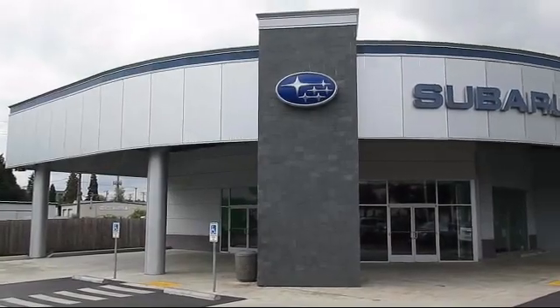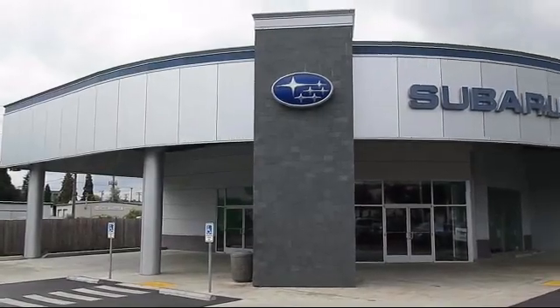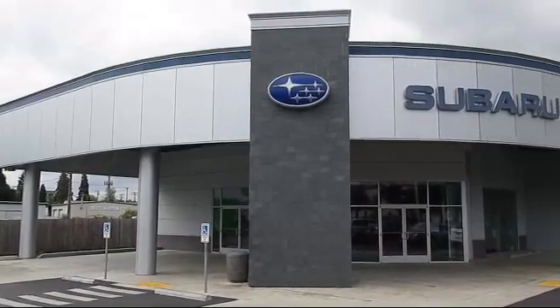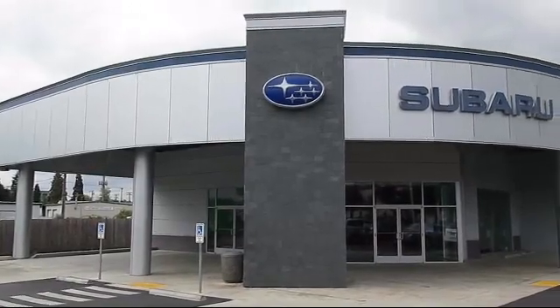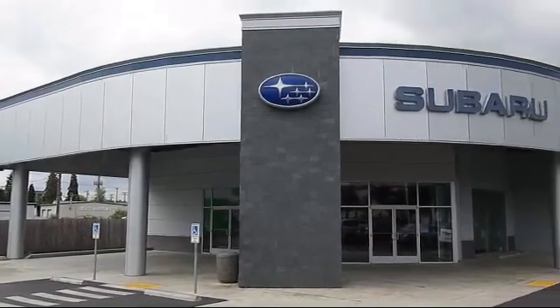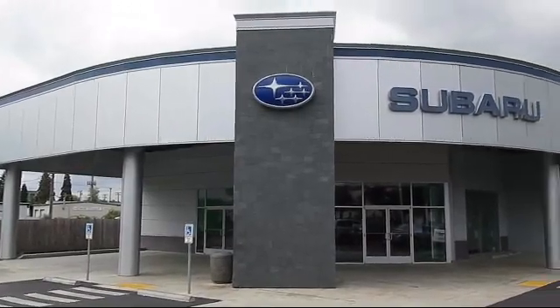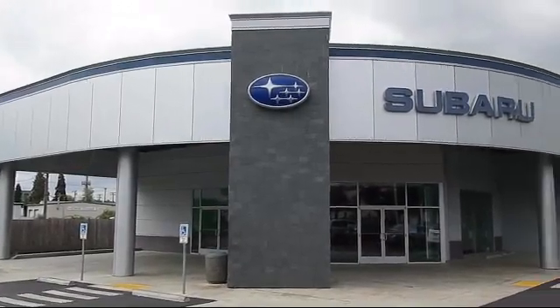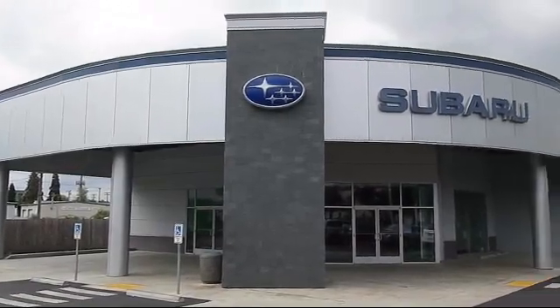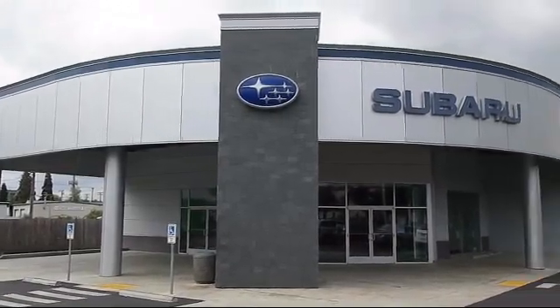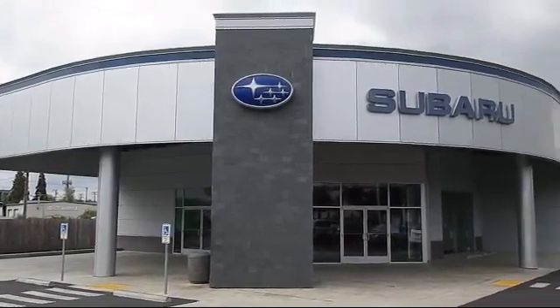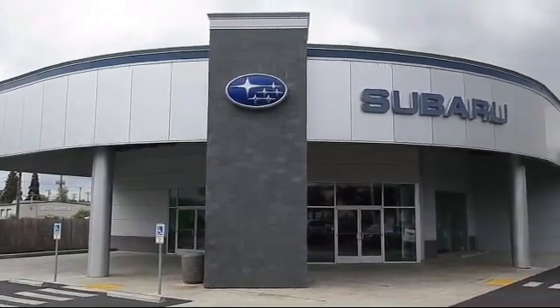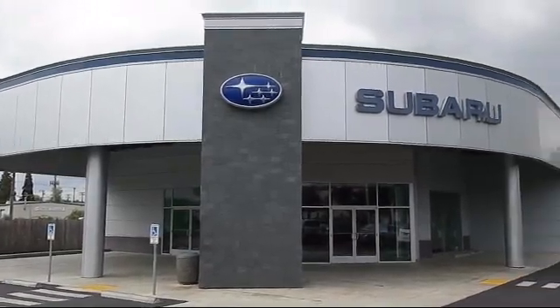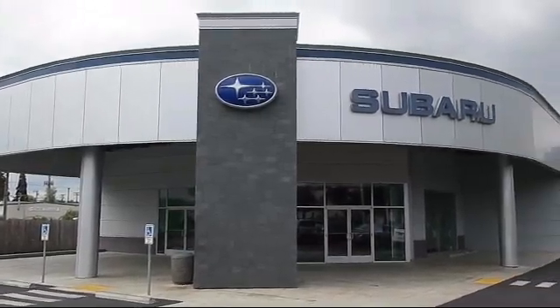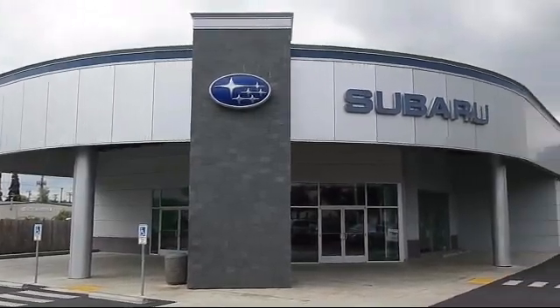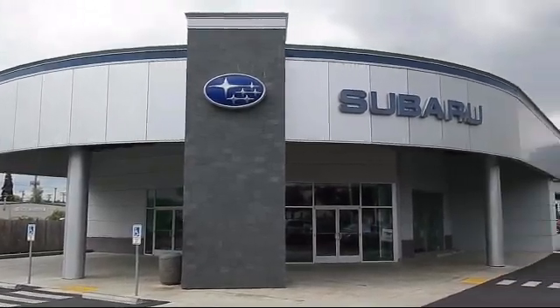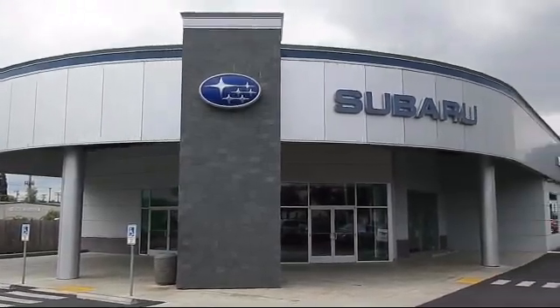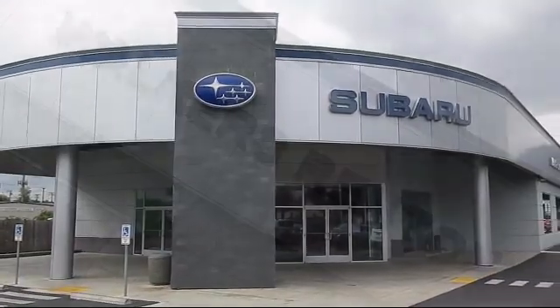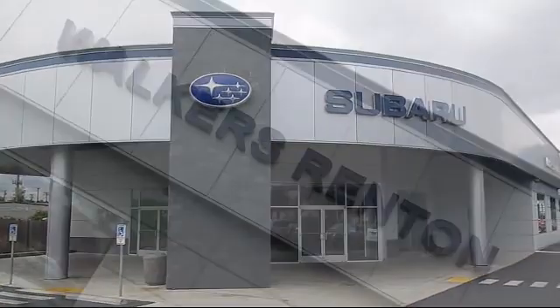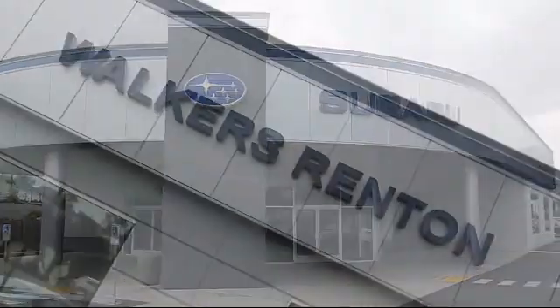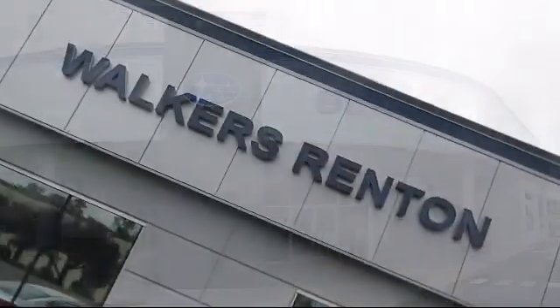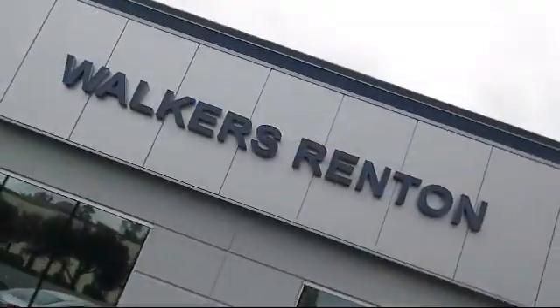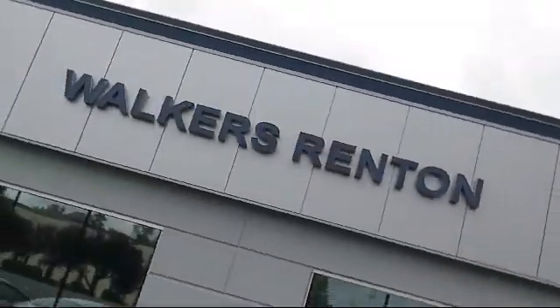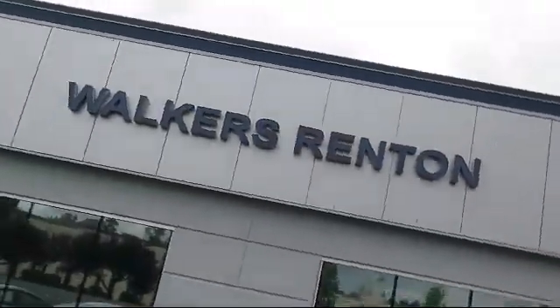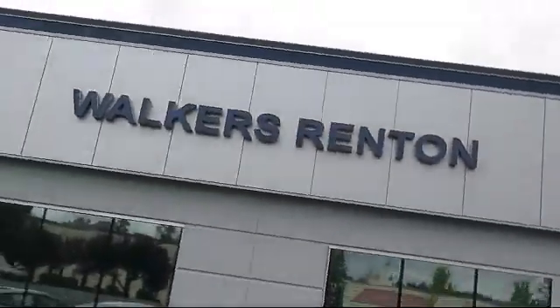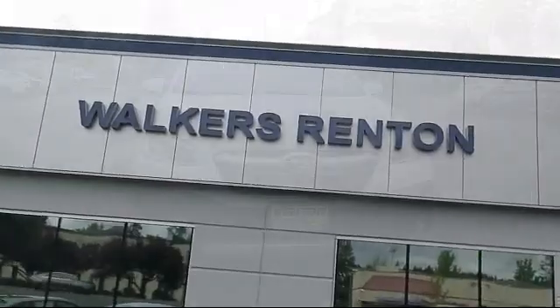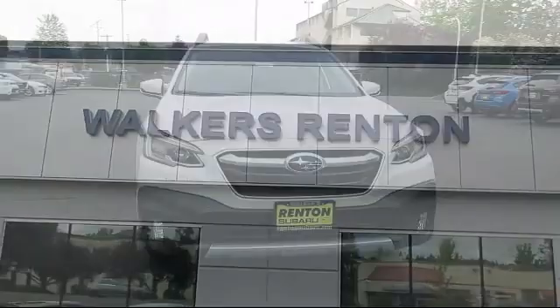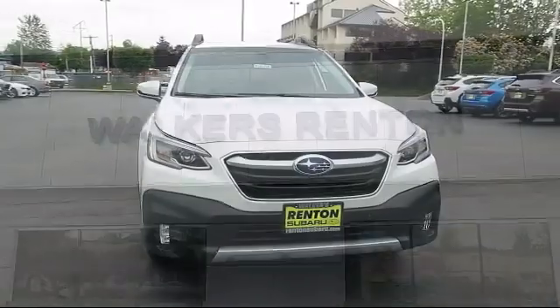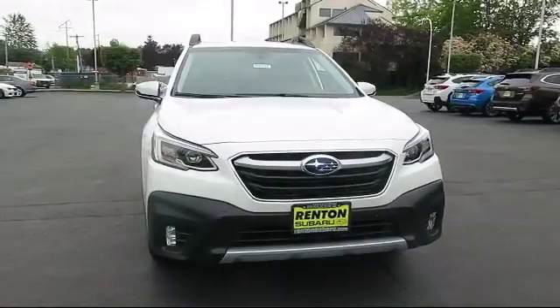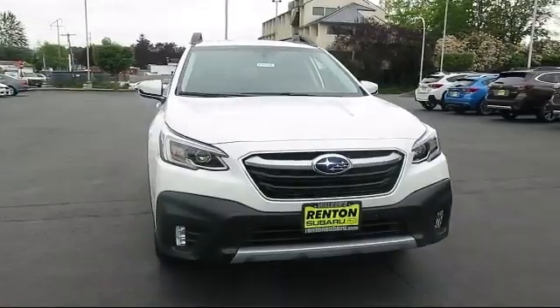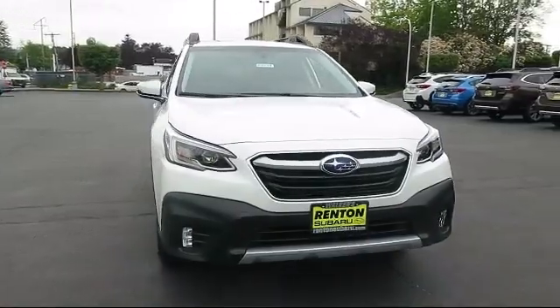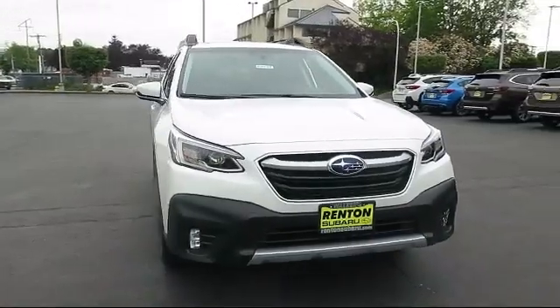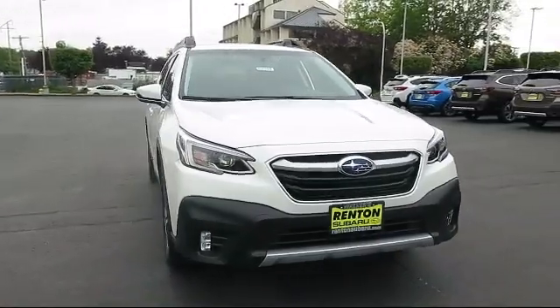Welcome to Walker's Rentin' Subaru, and here's a look at another vehicle from our great selection of cars, trucks, and SUVs.